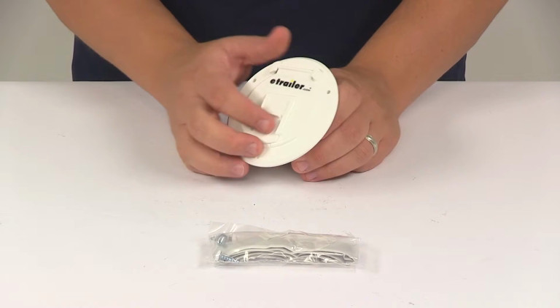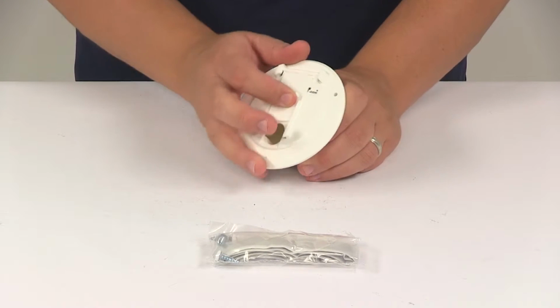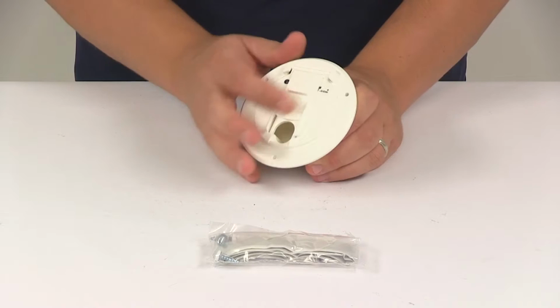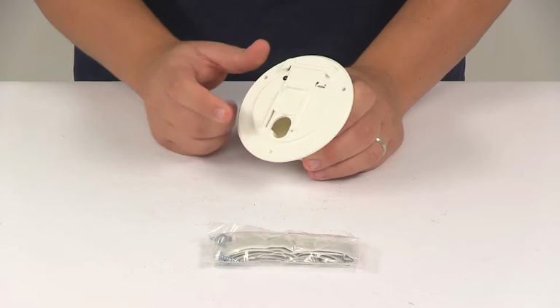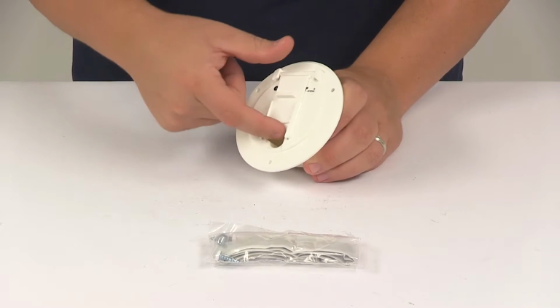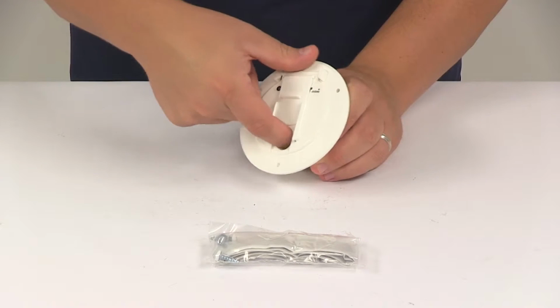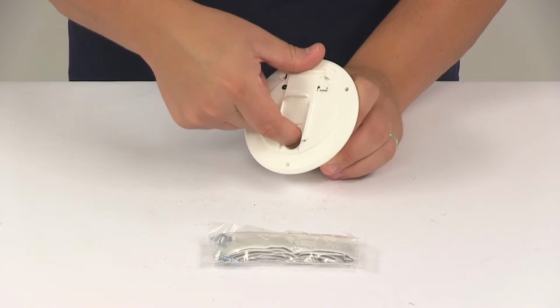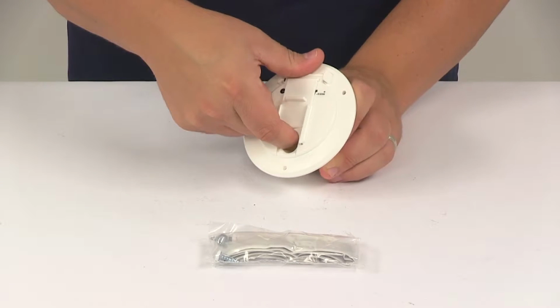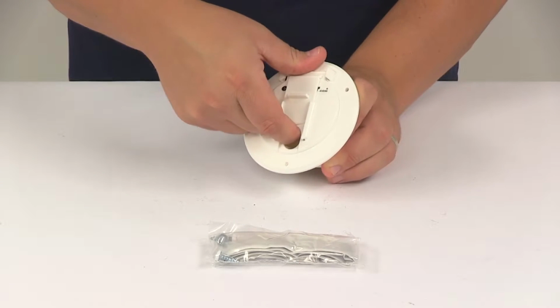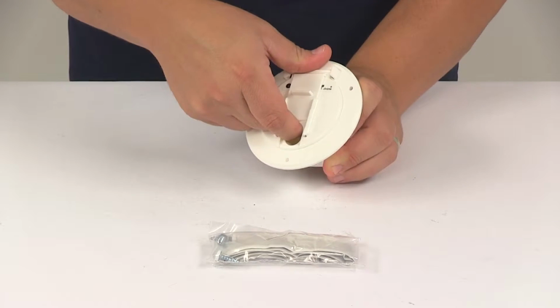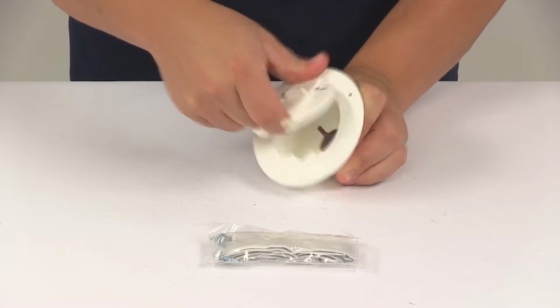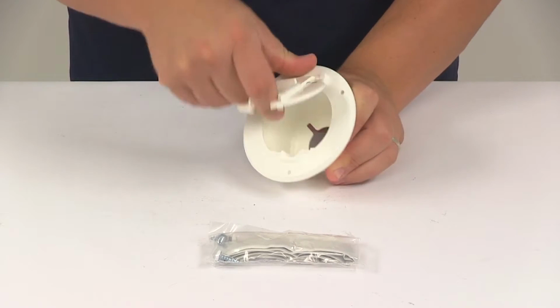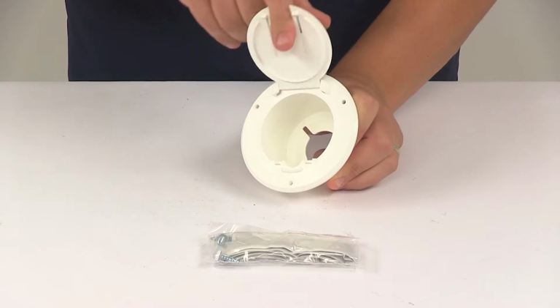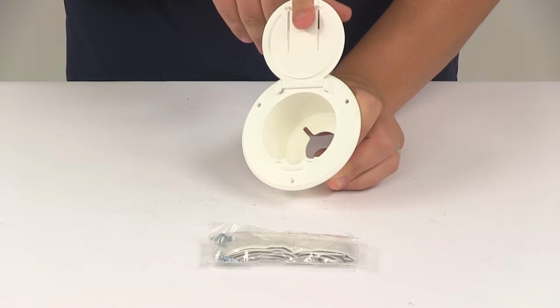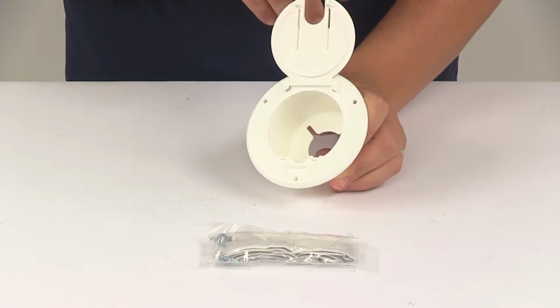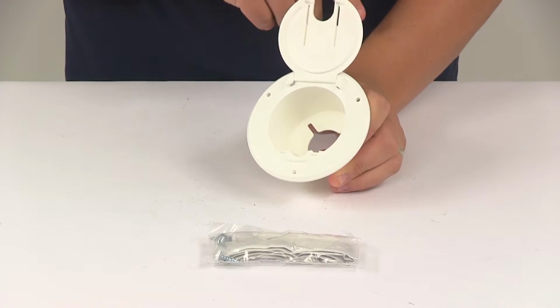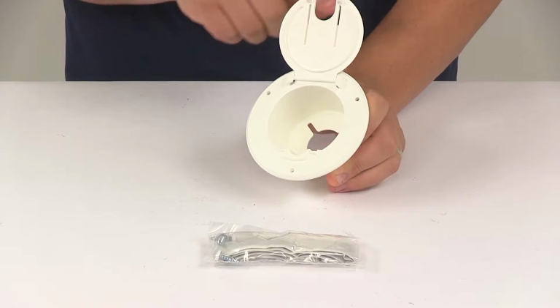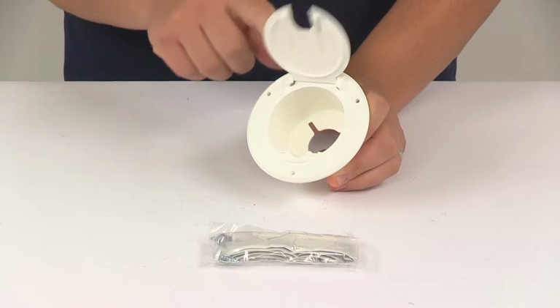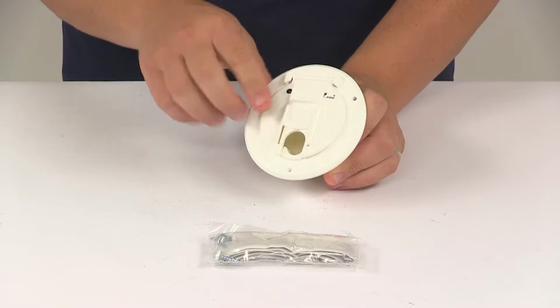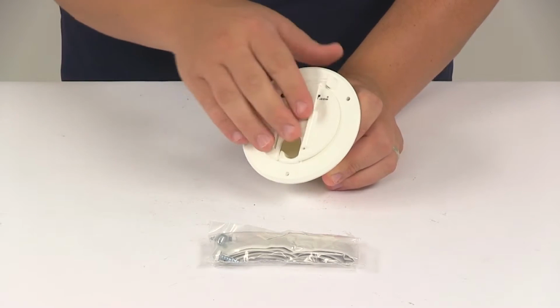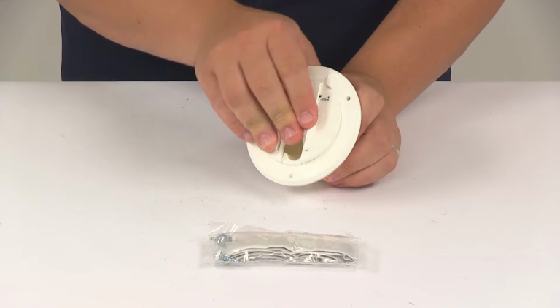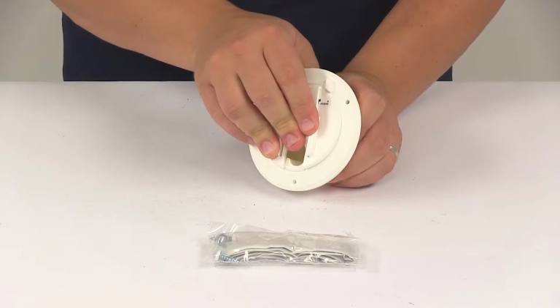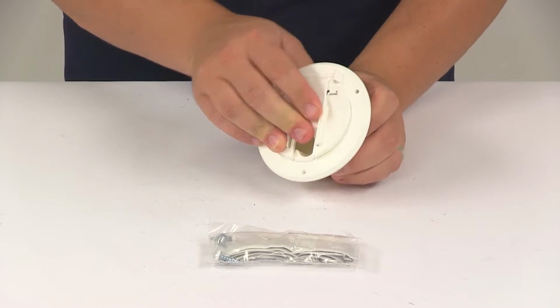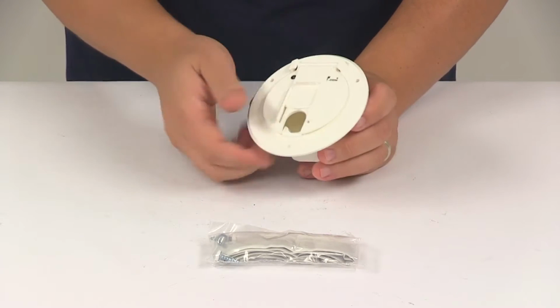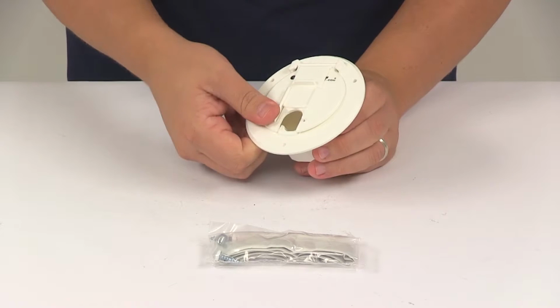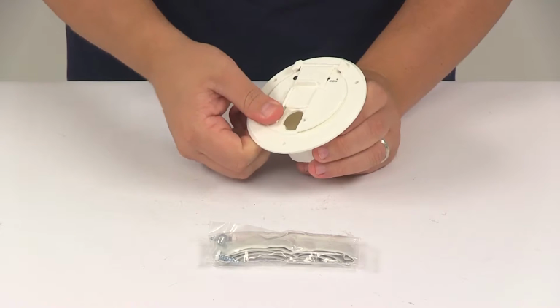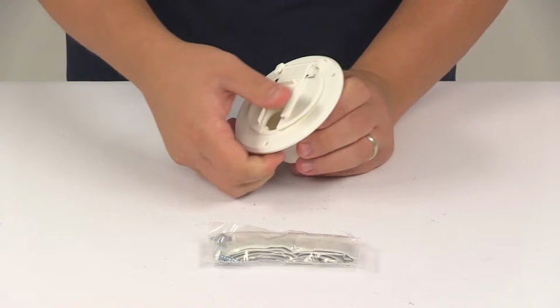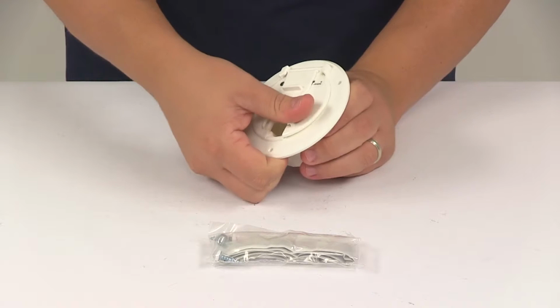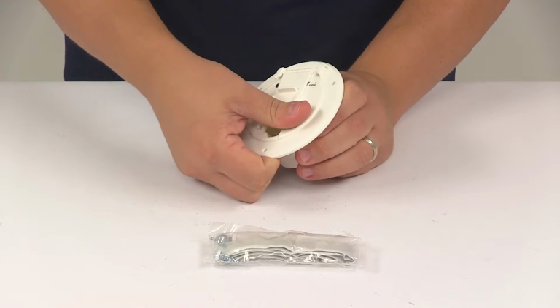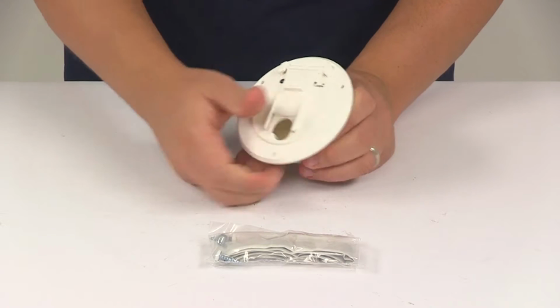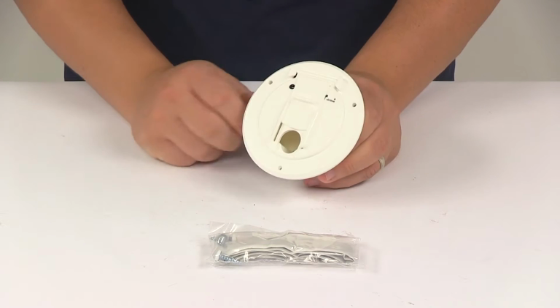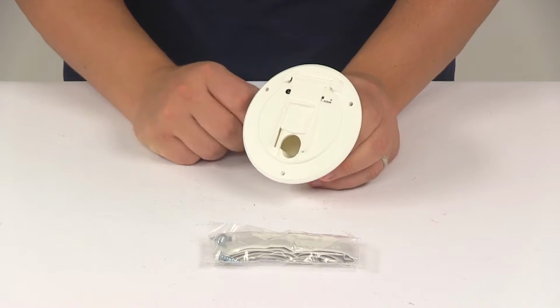It's going to have your main hatch door right here that swings open for easy access, and that does snap shut, so it's got a nice secure closure.